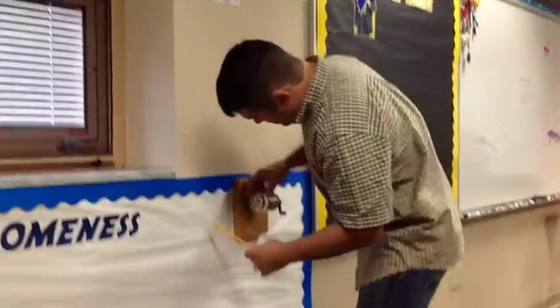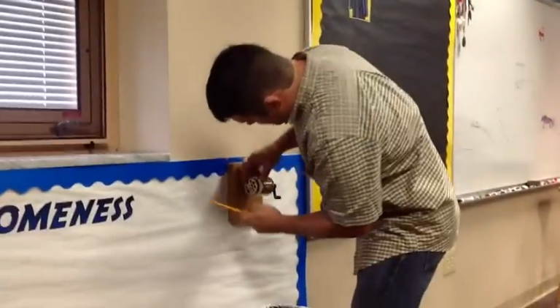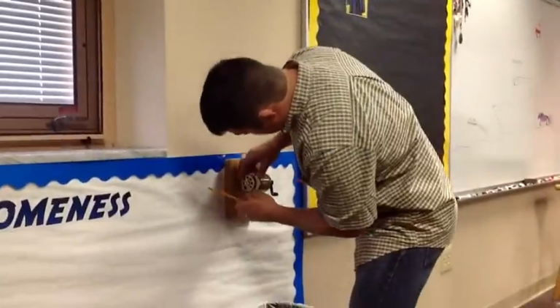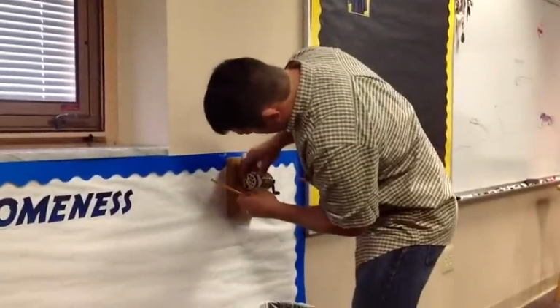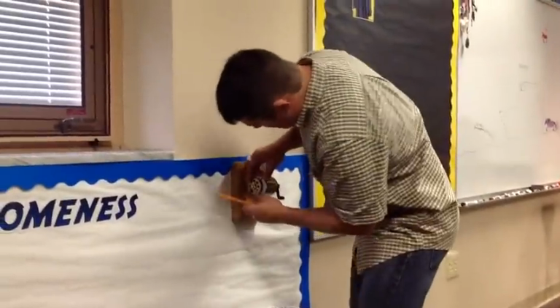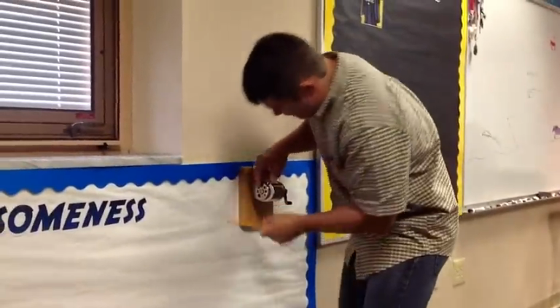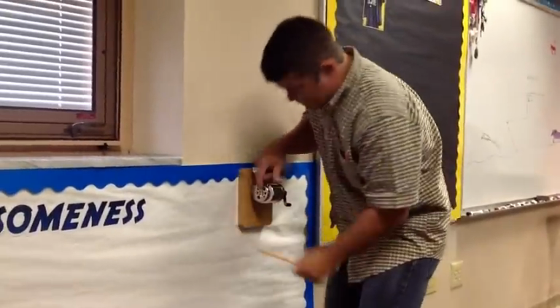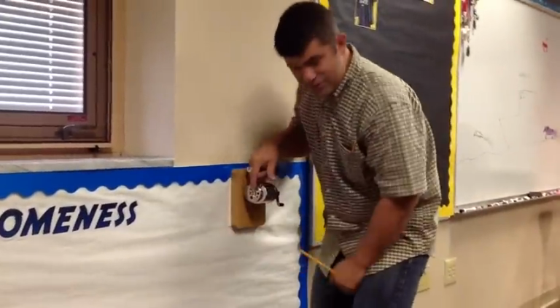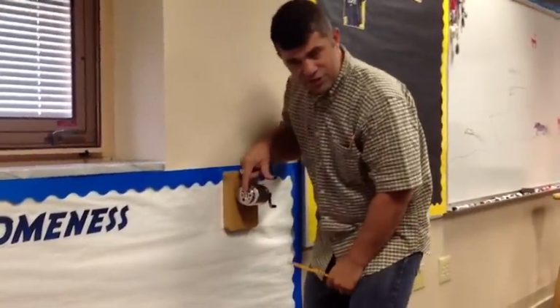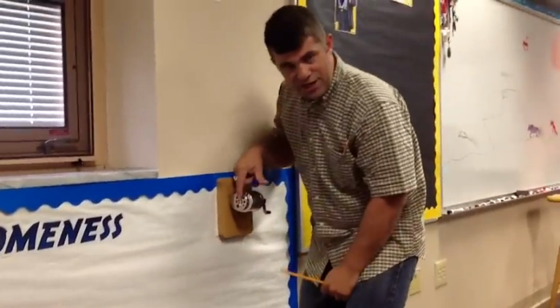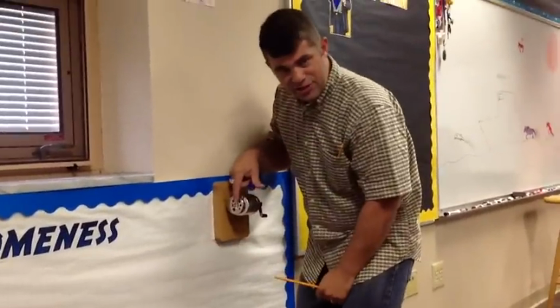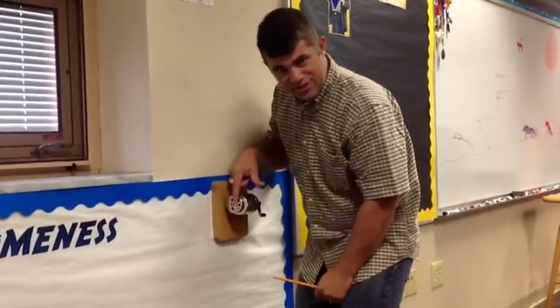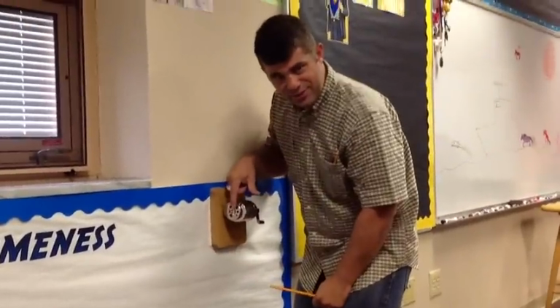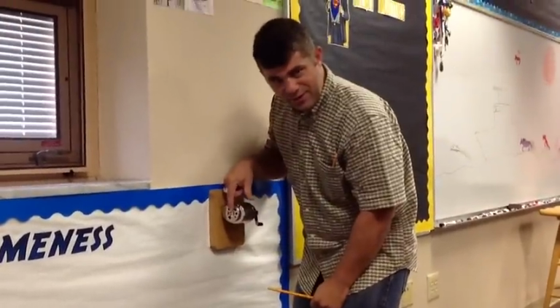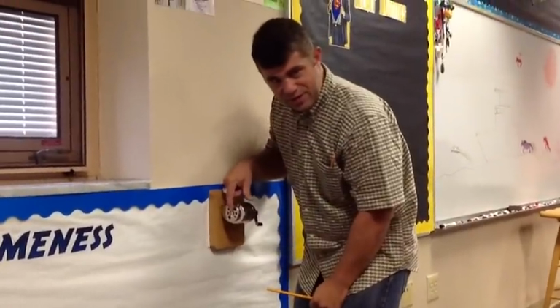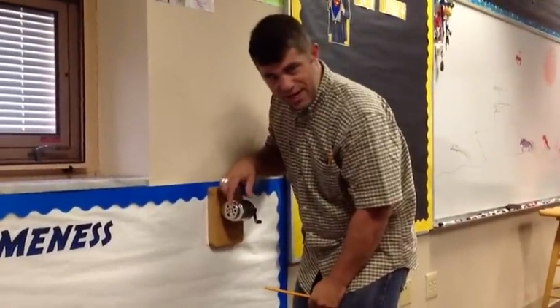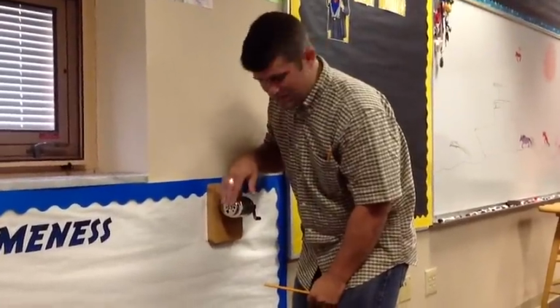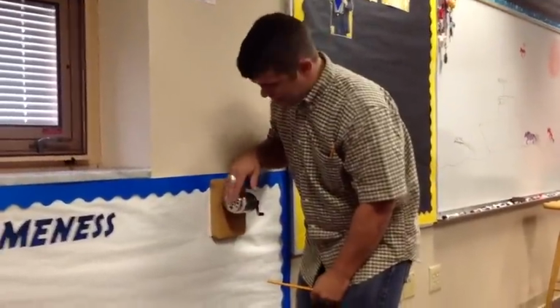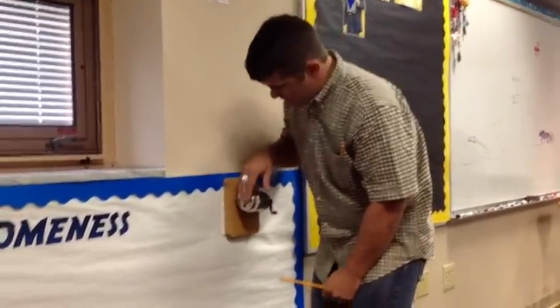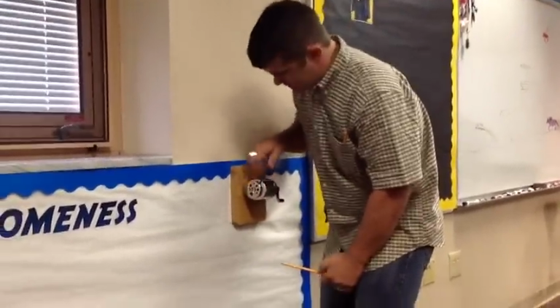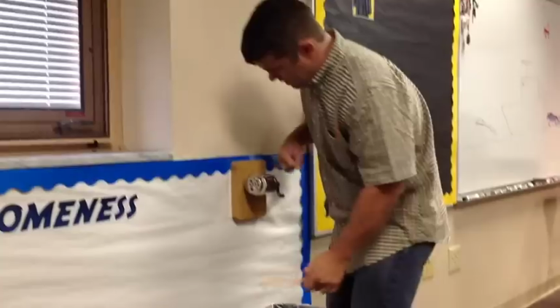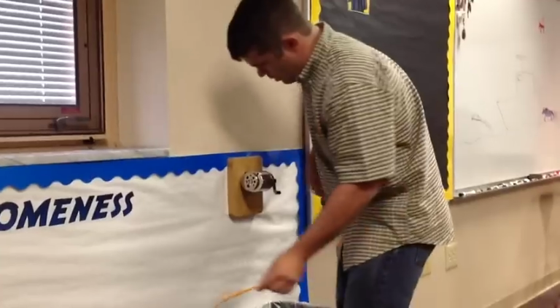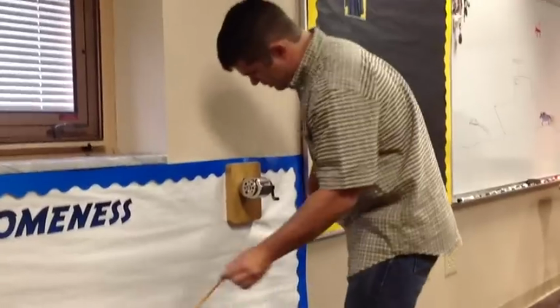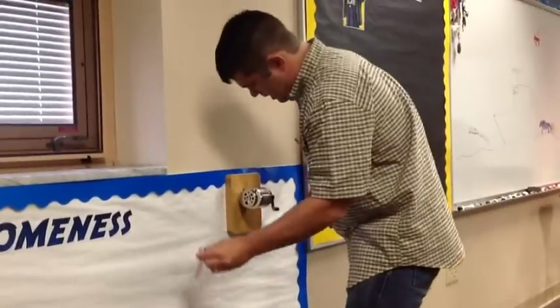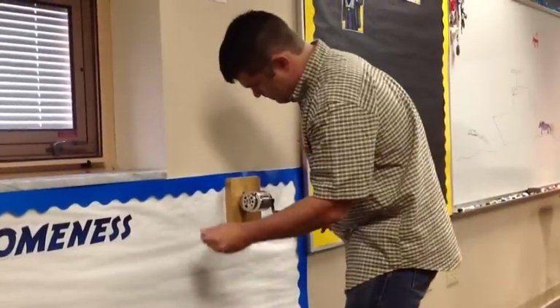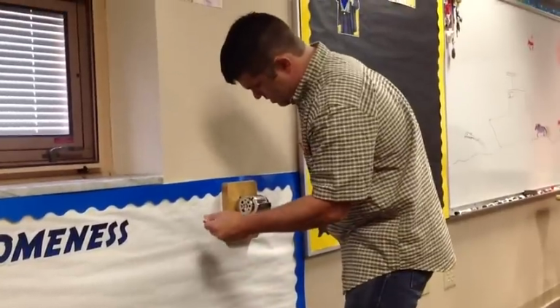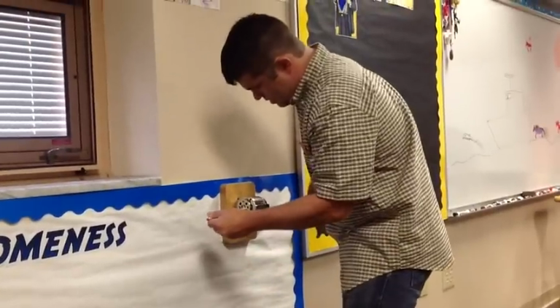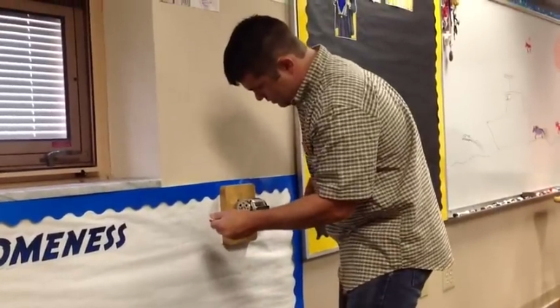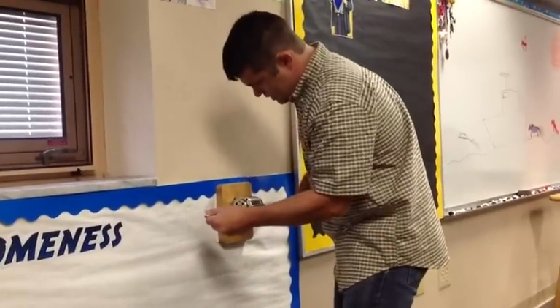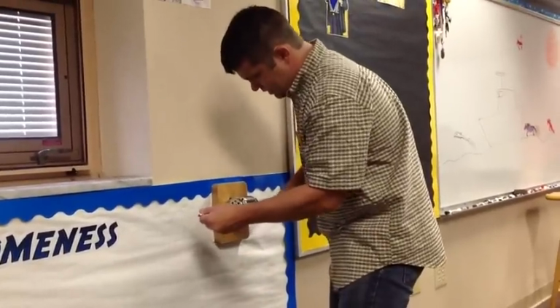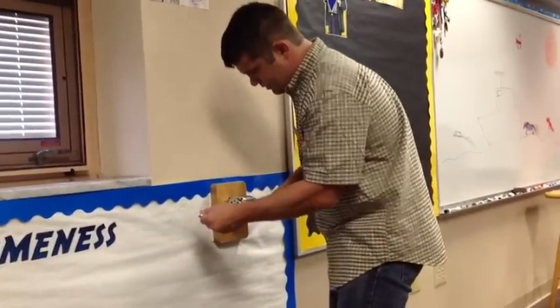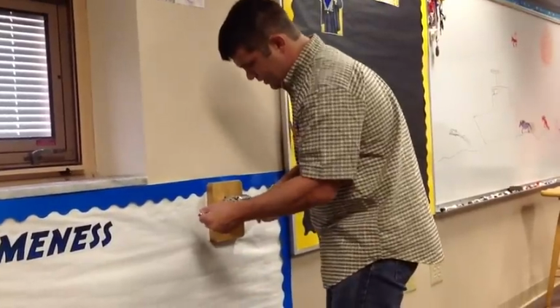Now nobody ever needs to change this little thing on the side — this stays the same all the time. Stick it in there.